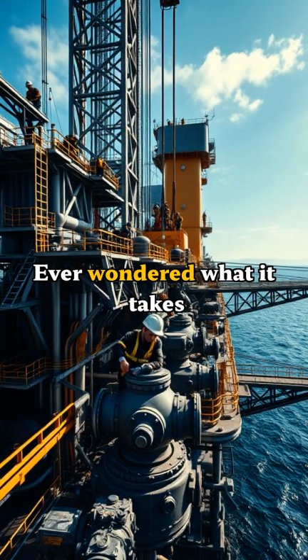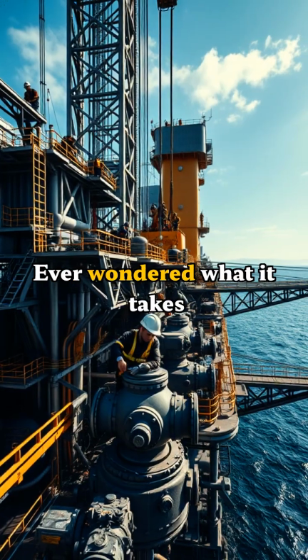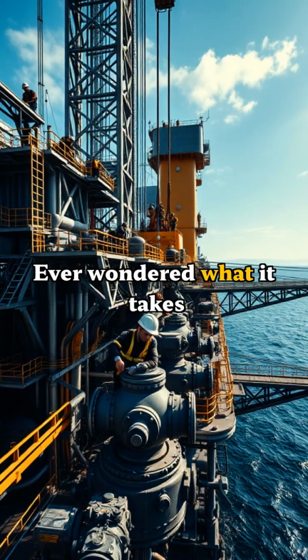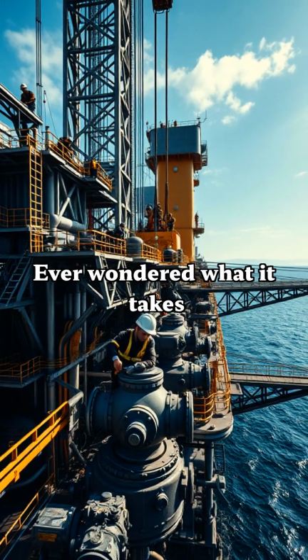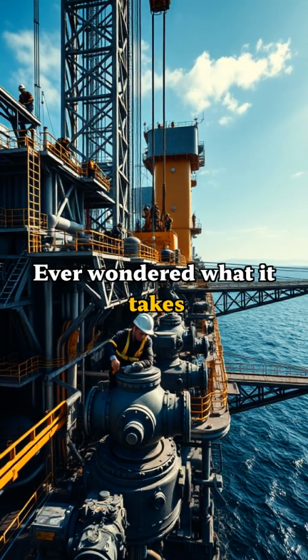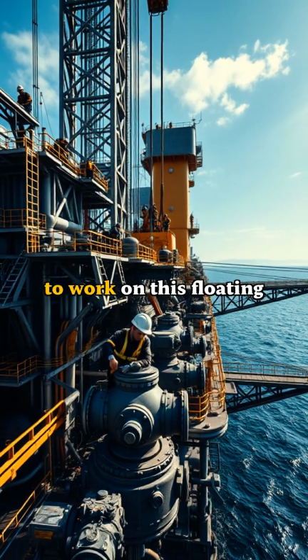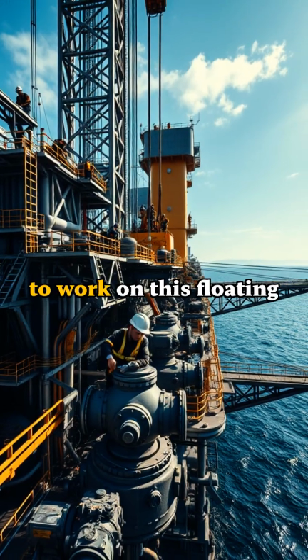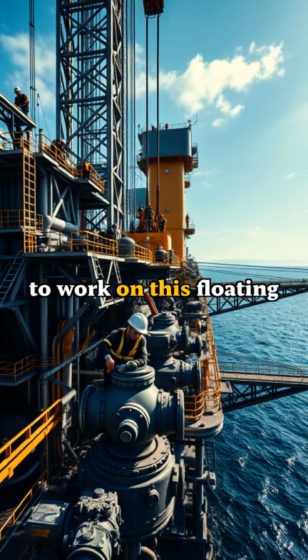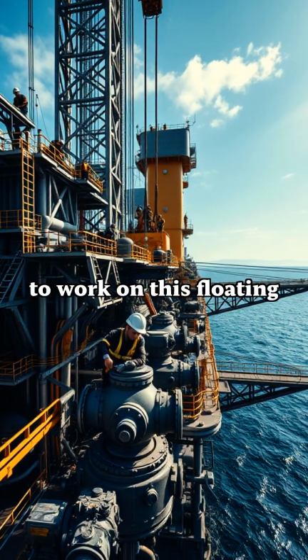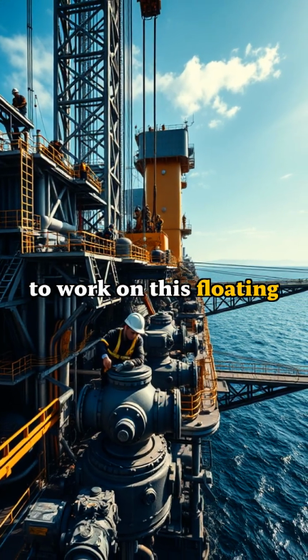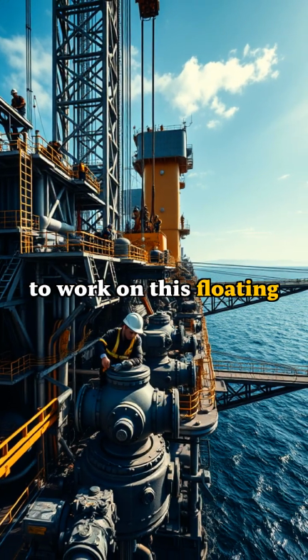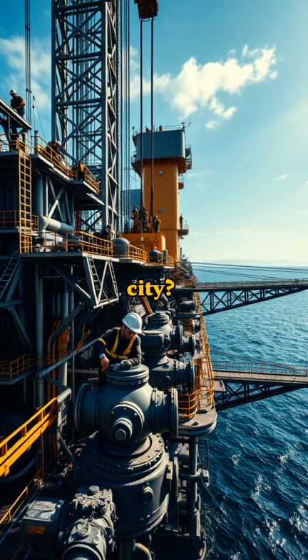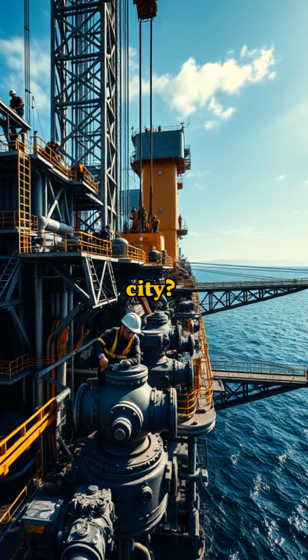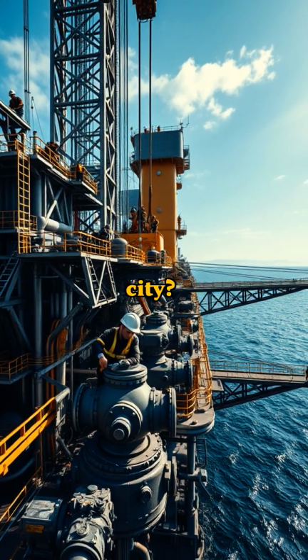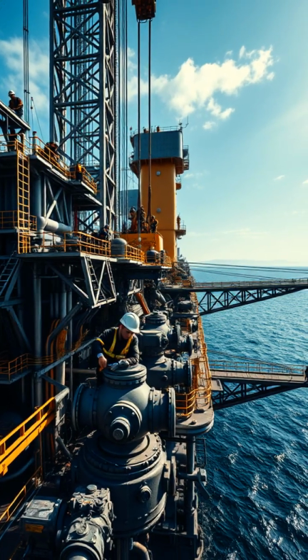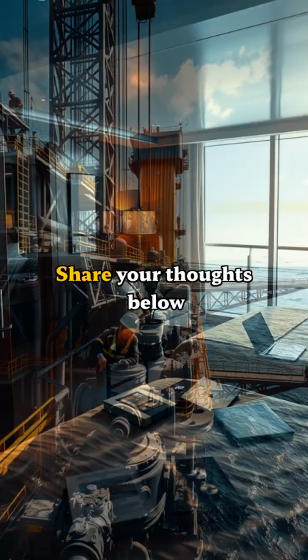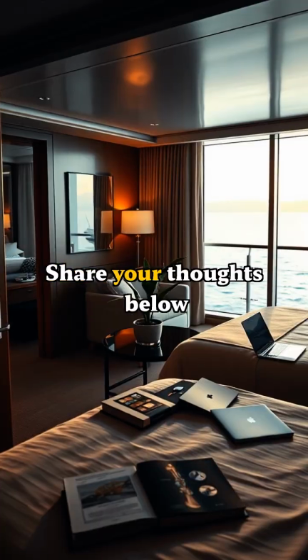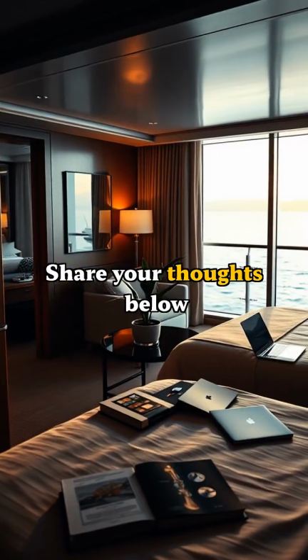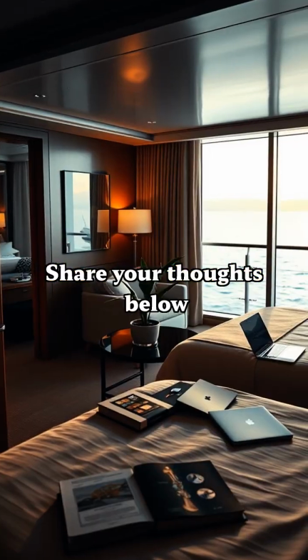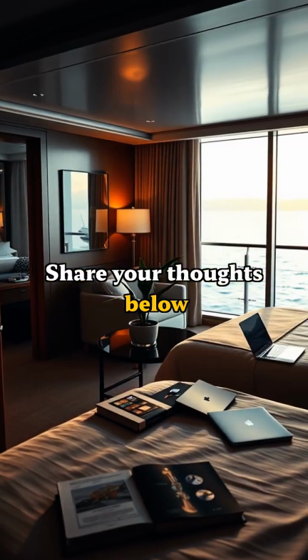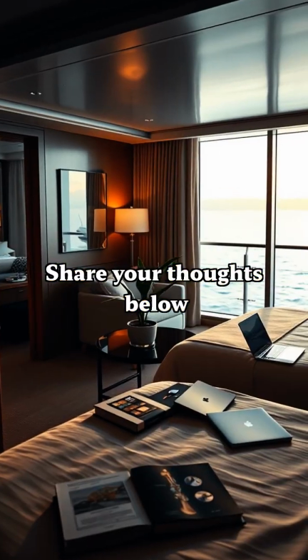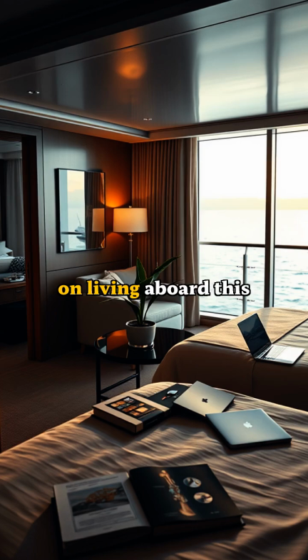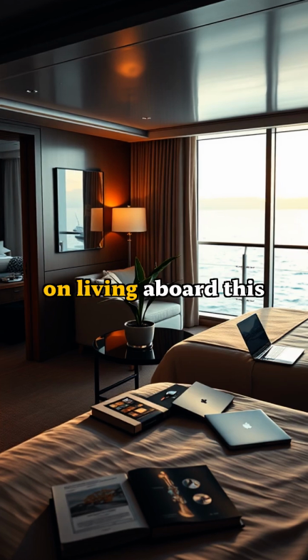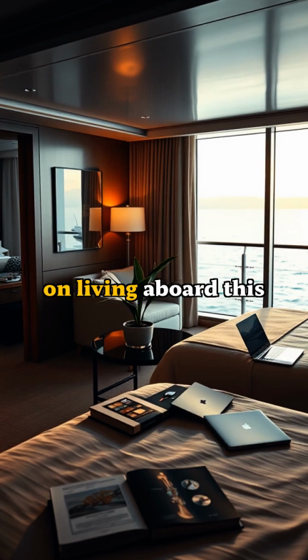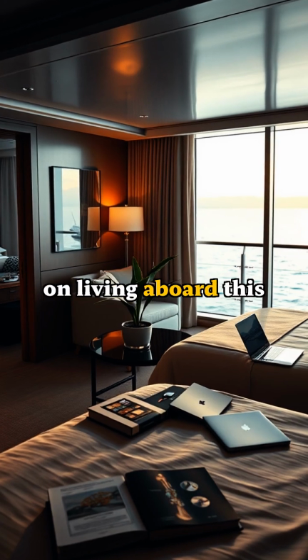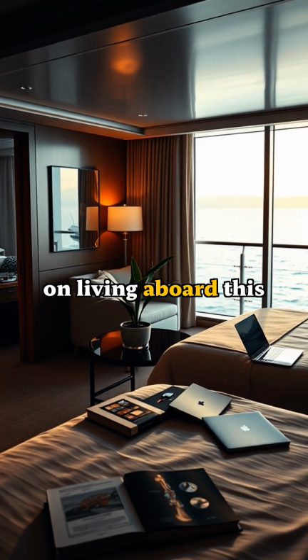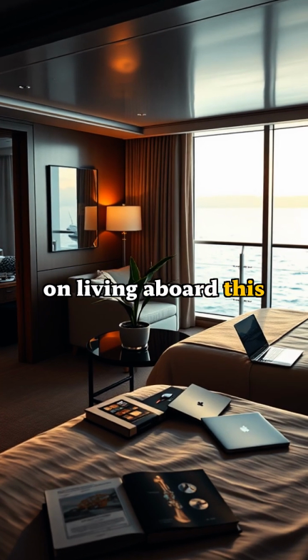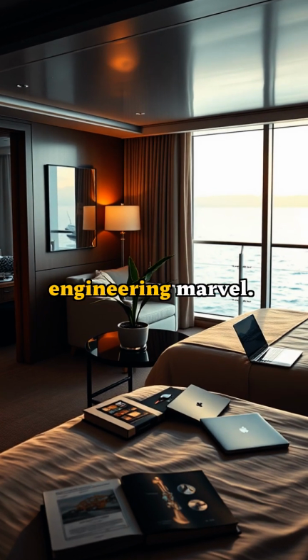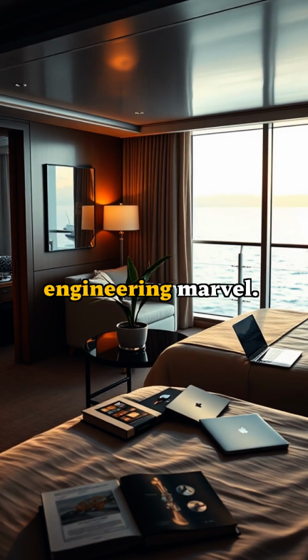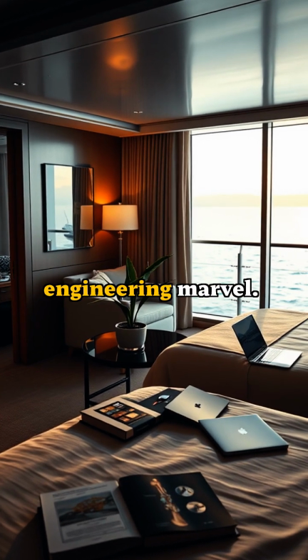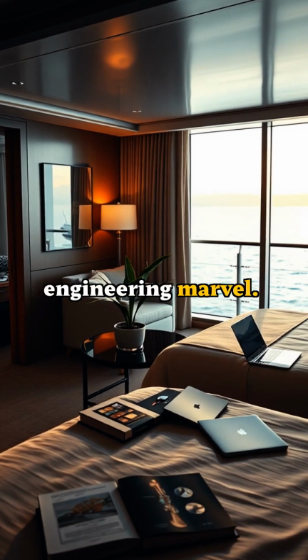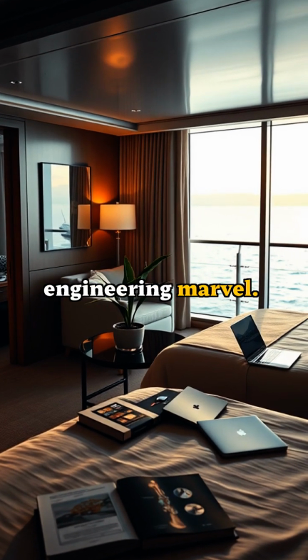Ever wondered what it takes to work on this floating city? Share your thoughts below on living aboard this engineering marvel.